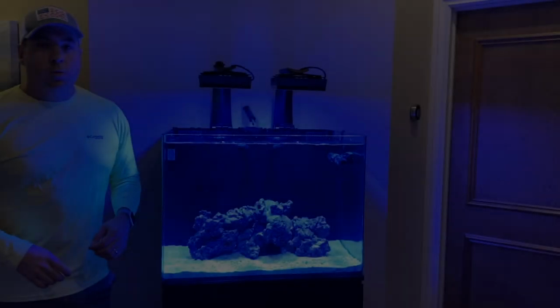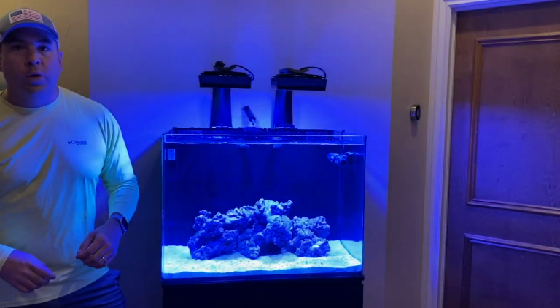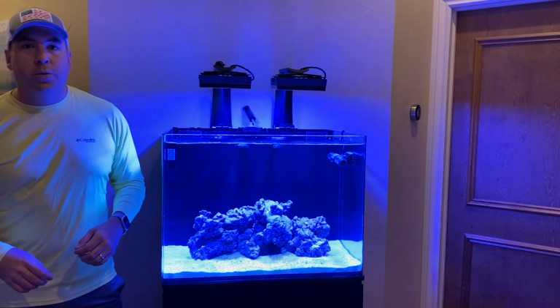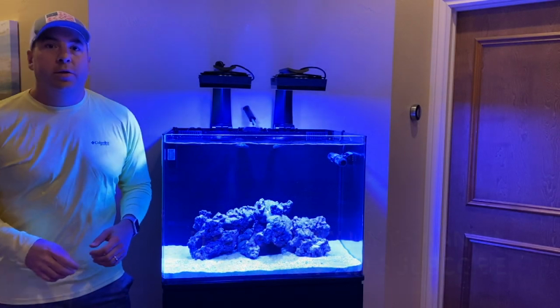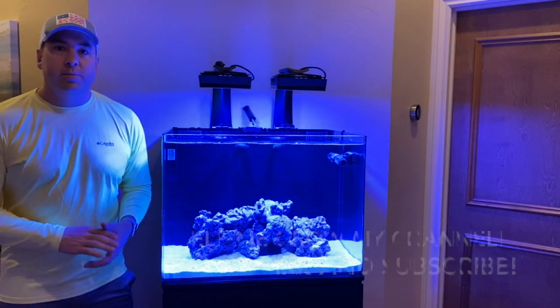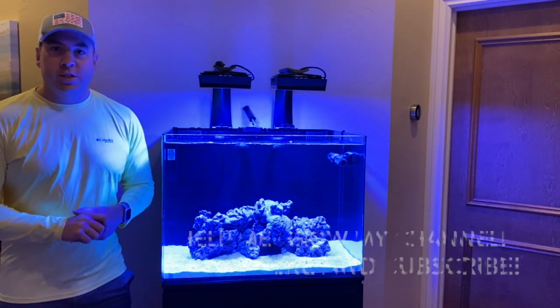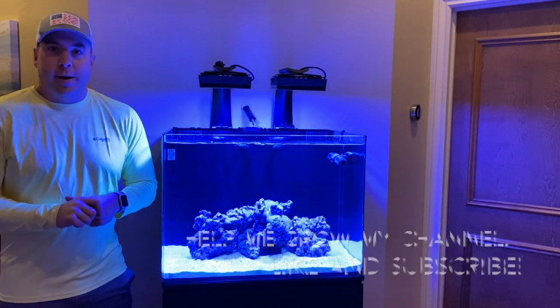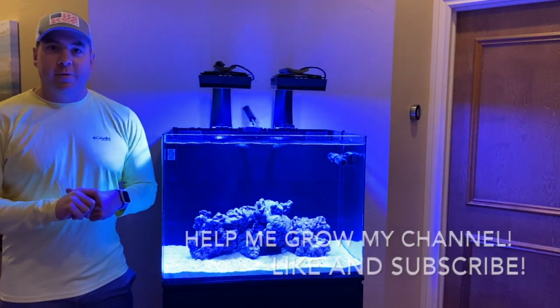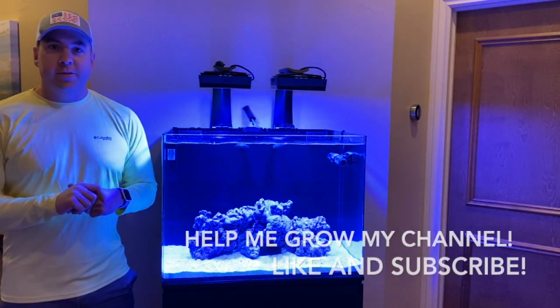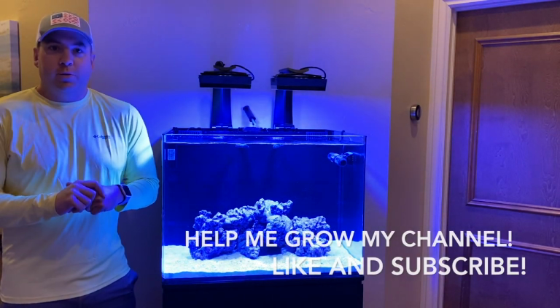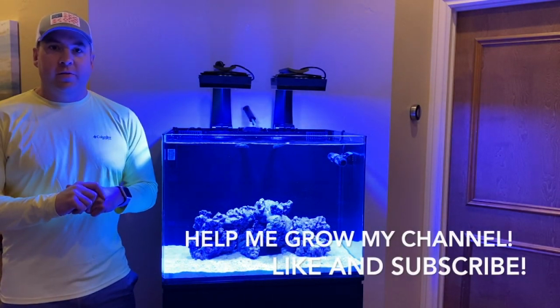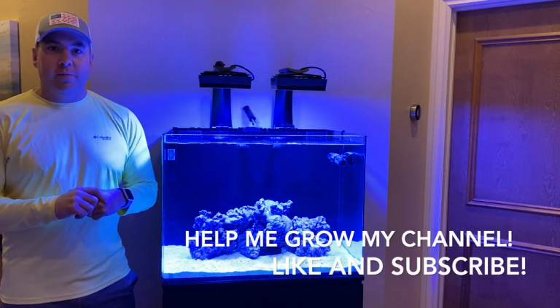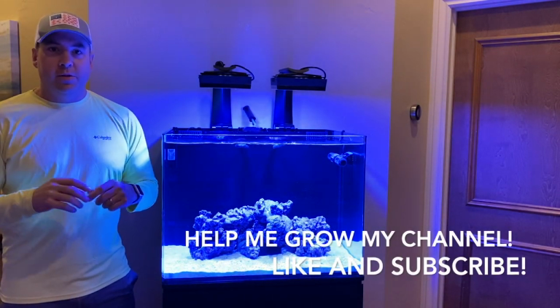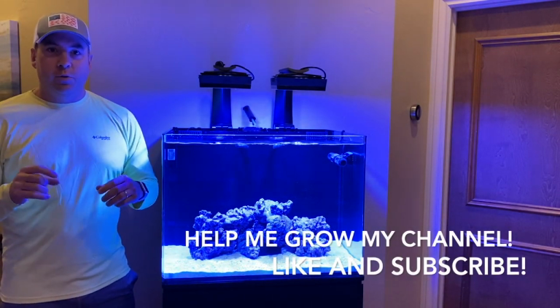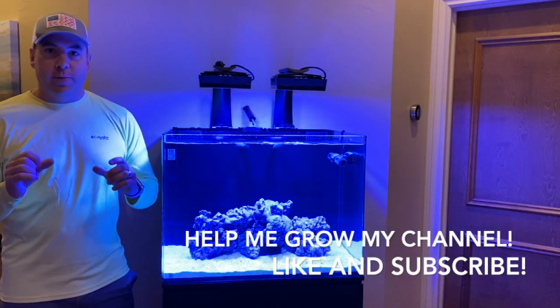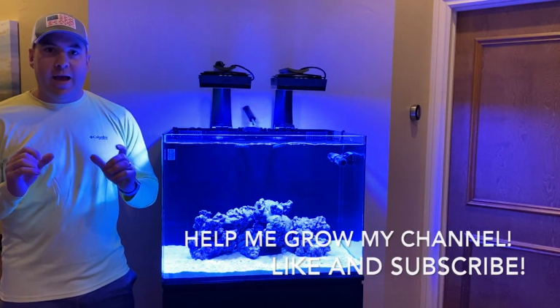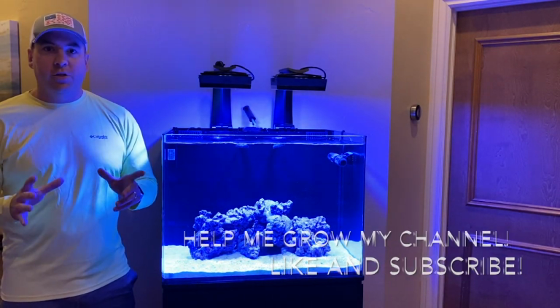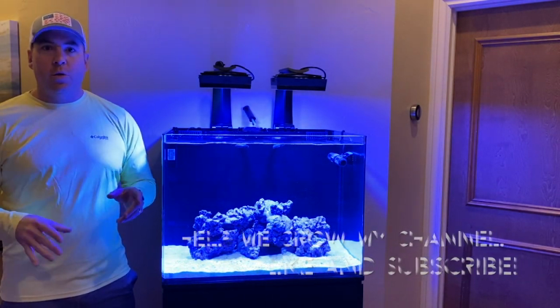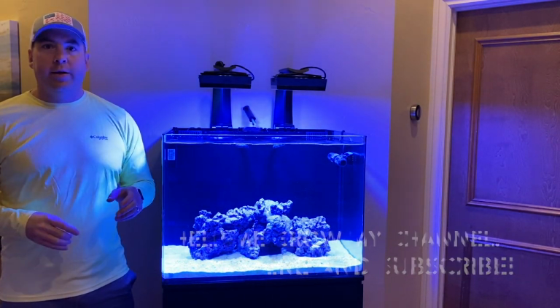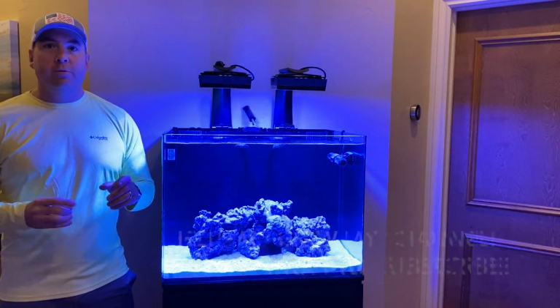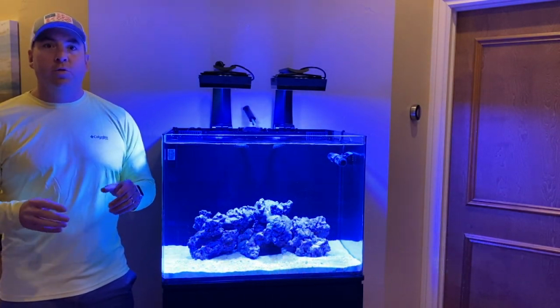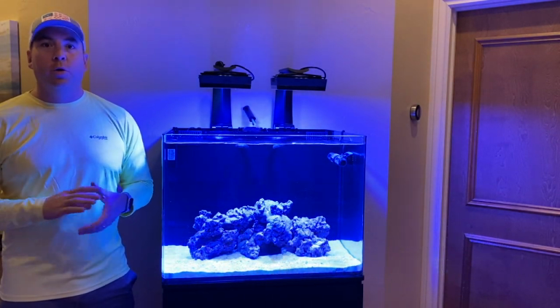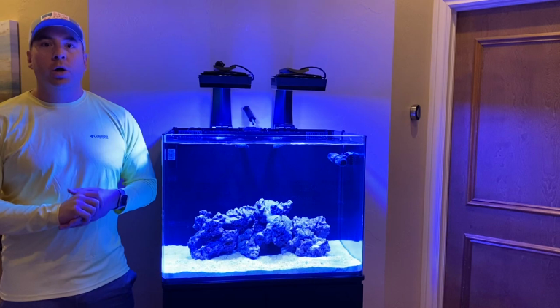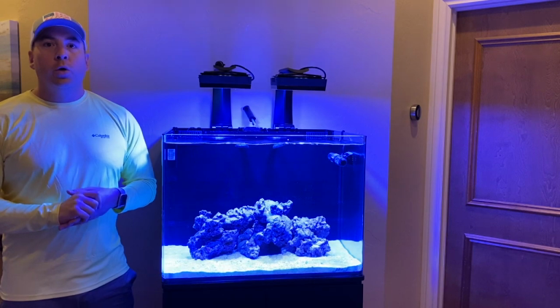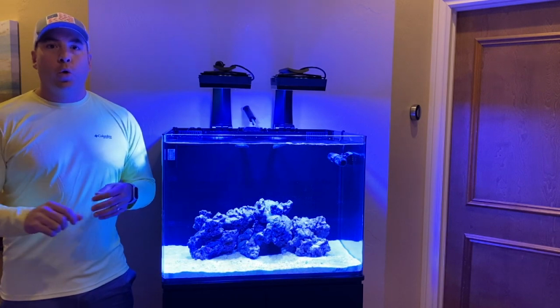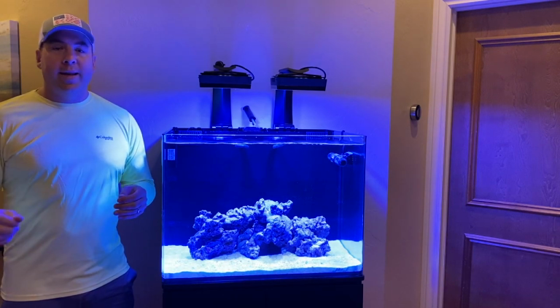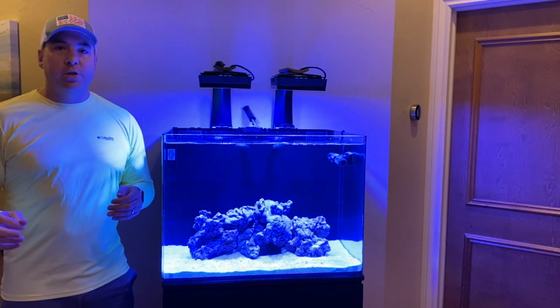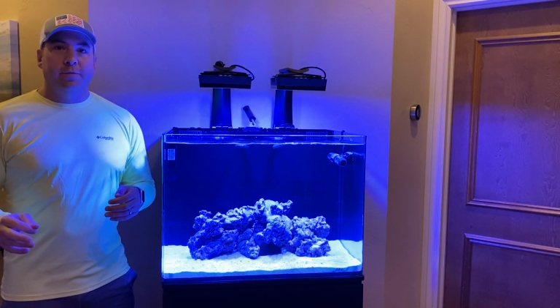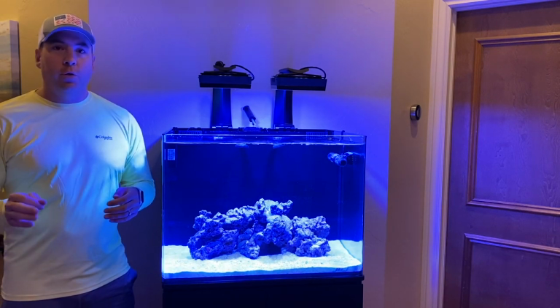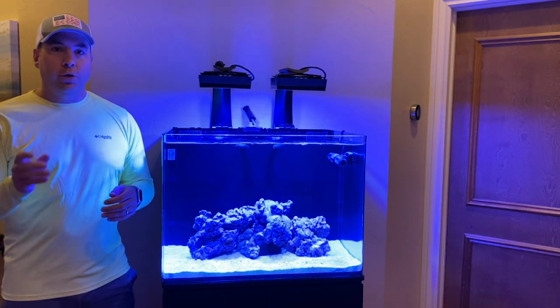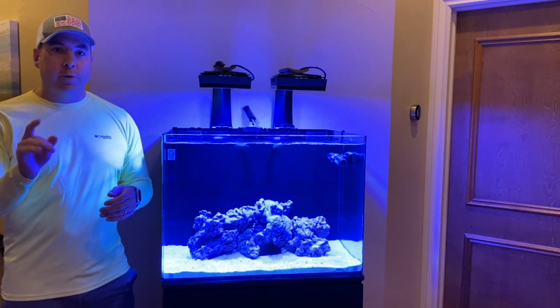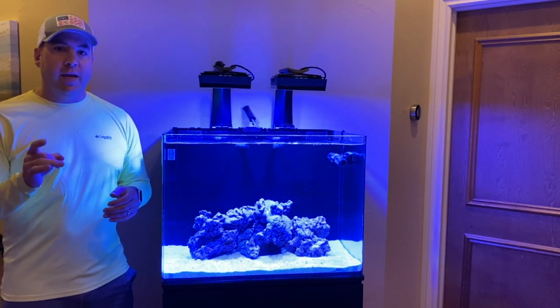What's going on YouTube? This is Baird here from The Sealed Reef coming to you with my how-to on how to grow coralline algae for your reef tank.